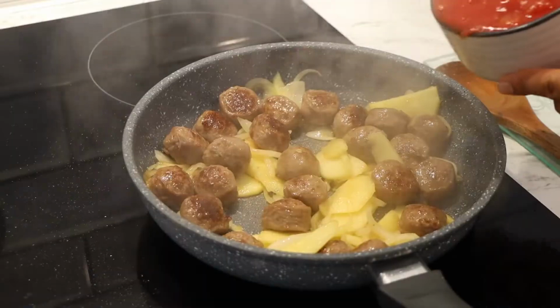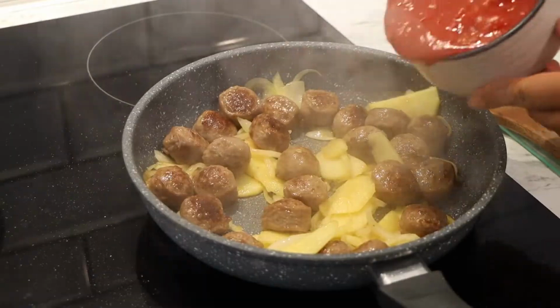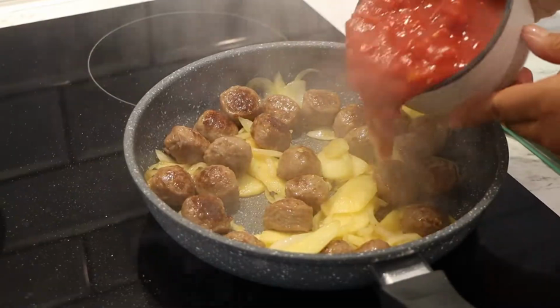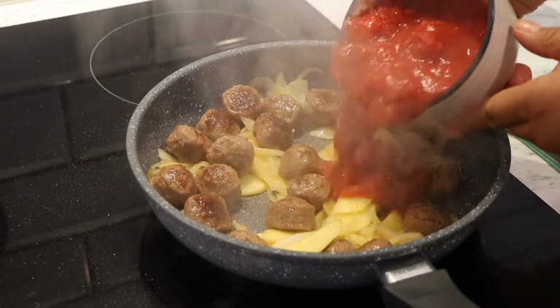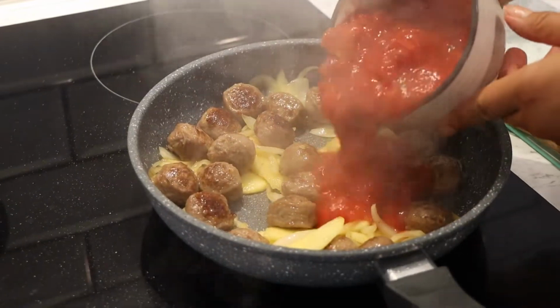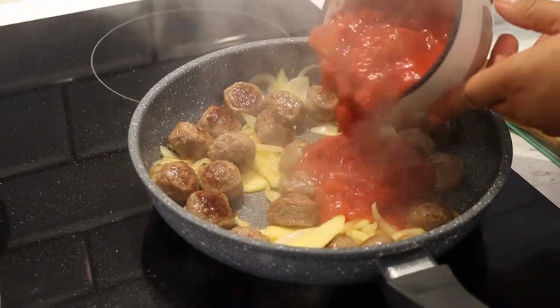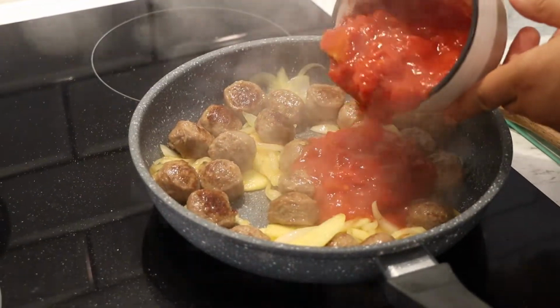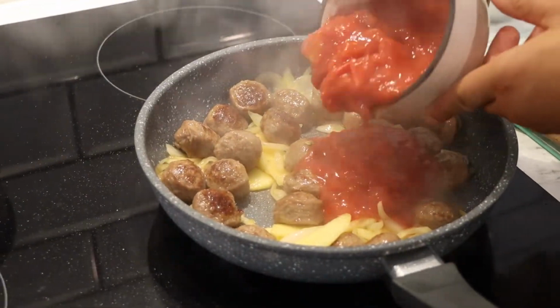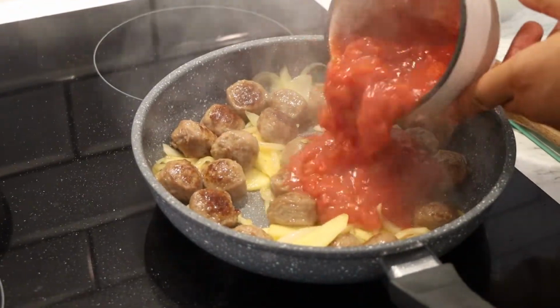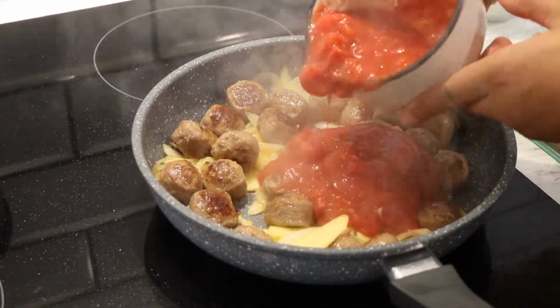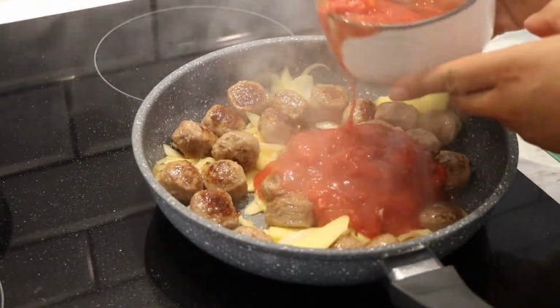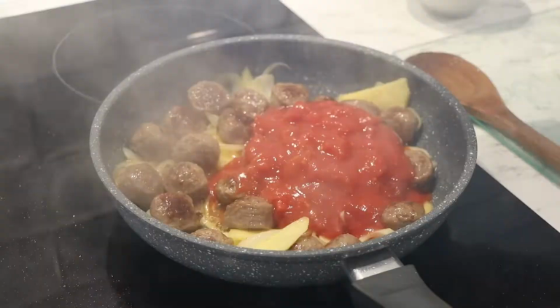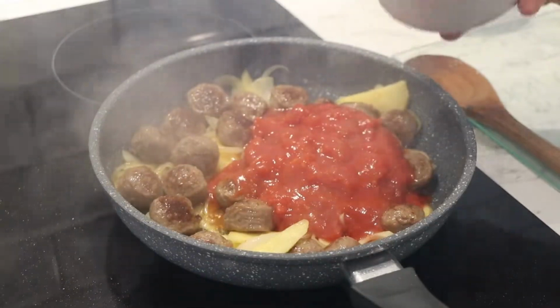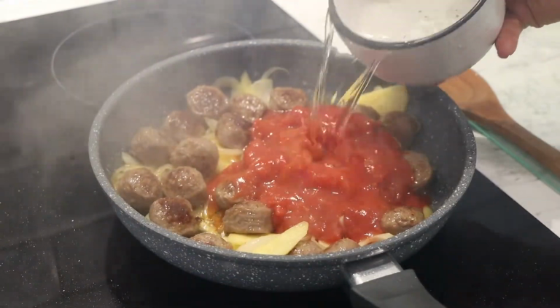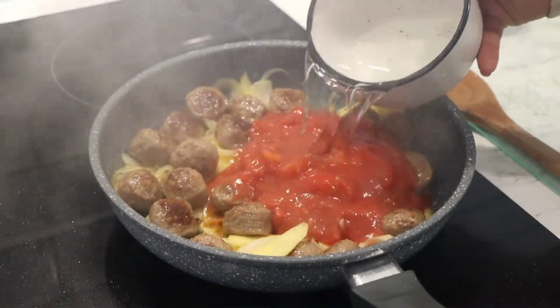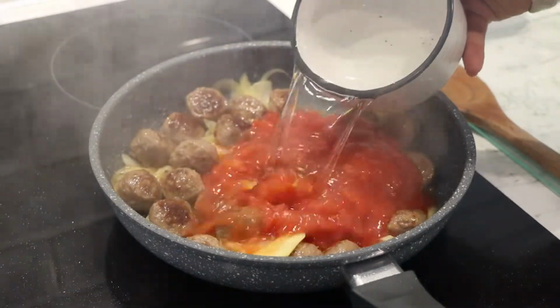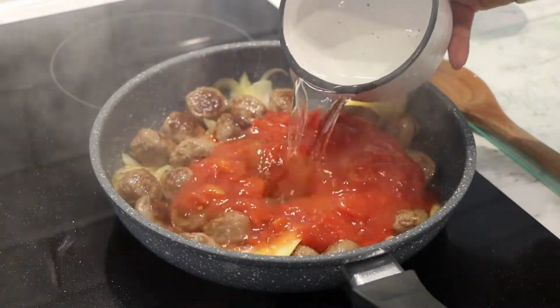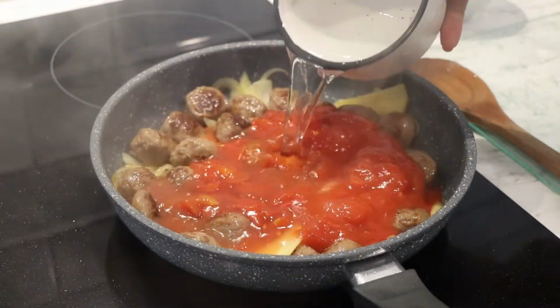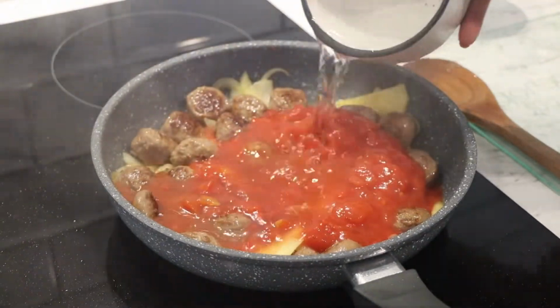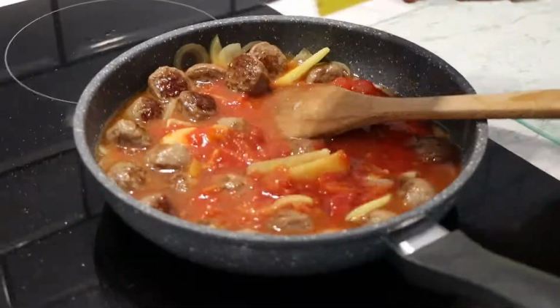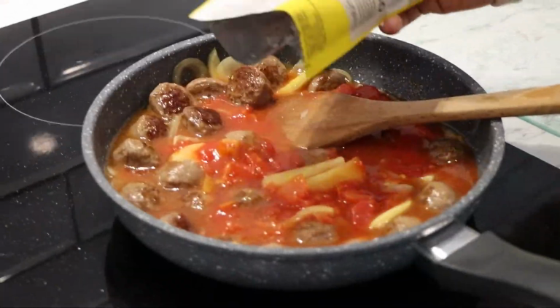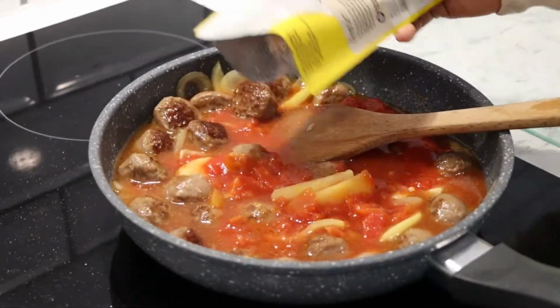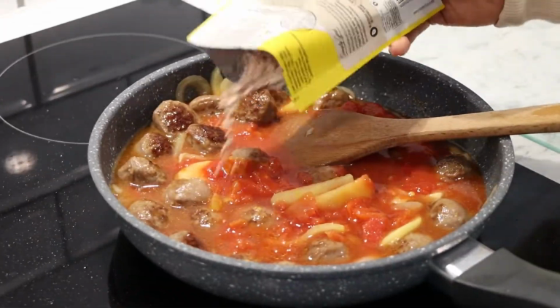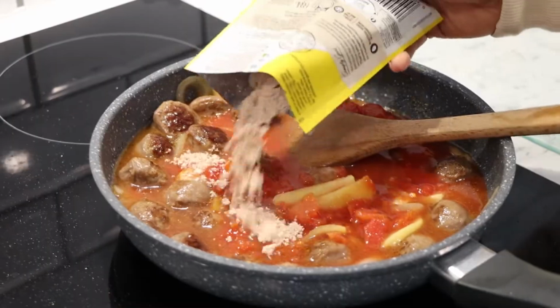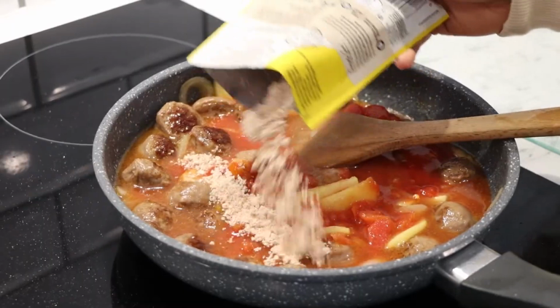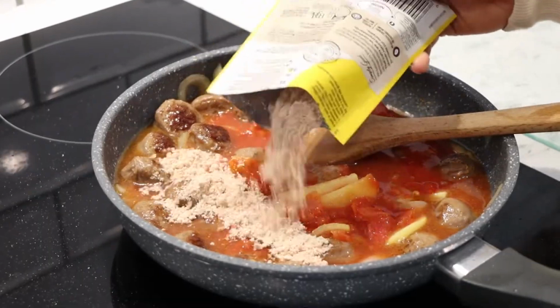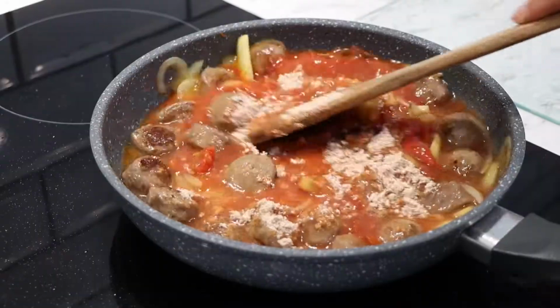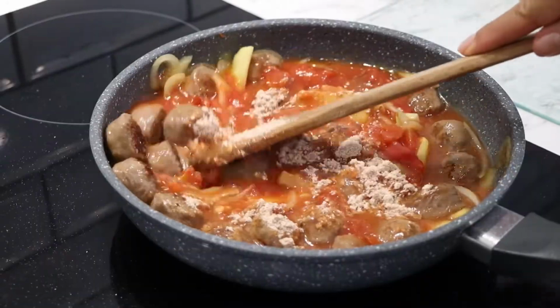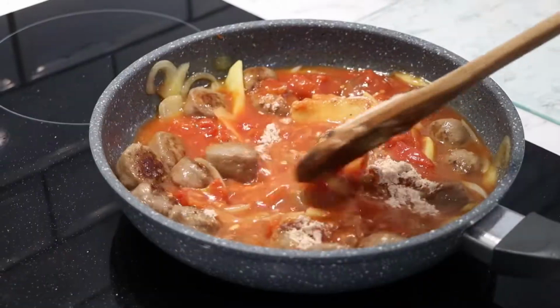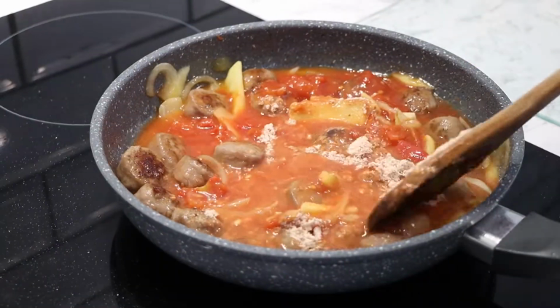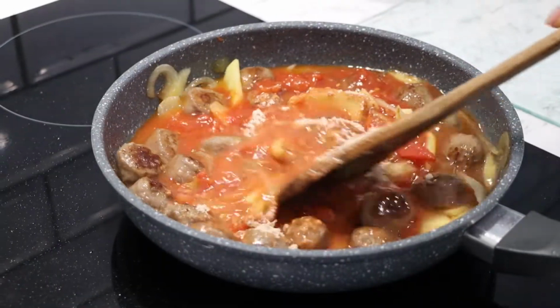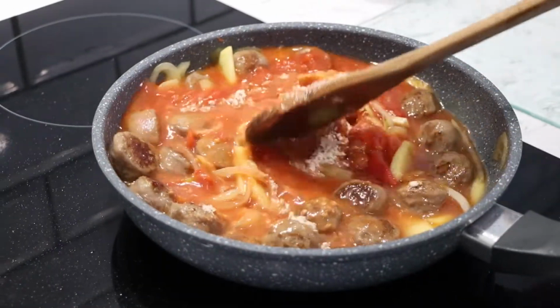Step 3: Combine tomatoes, water and your deviled sausages mix, then bring to boil.